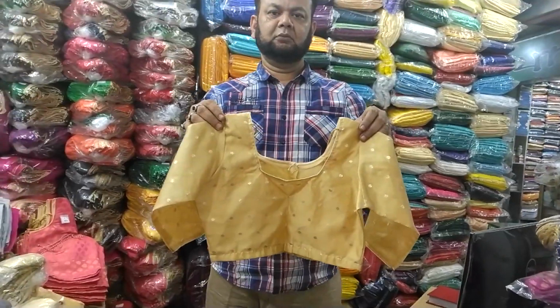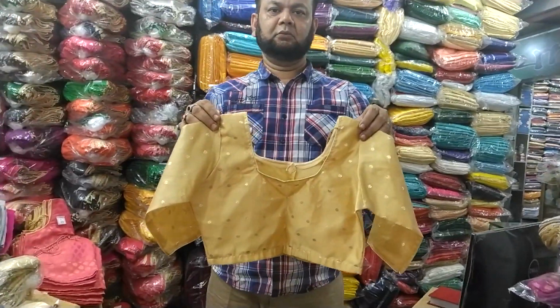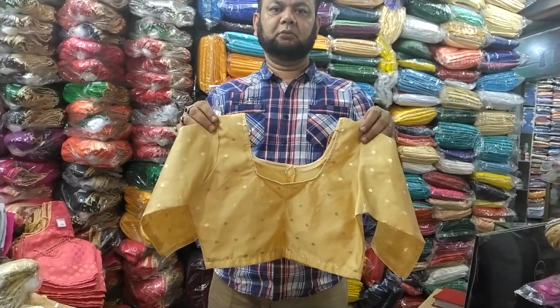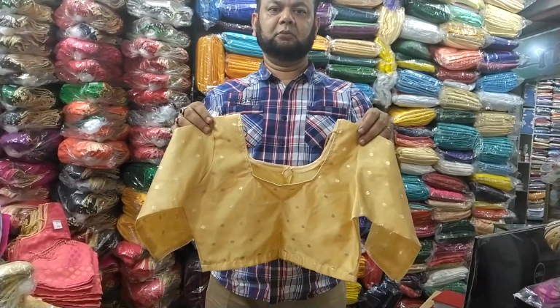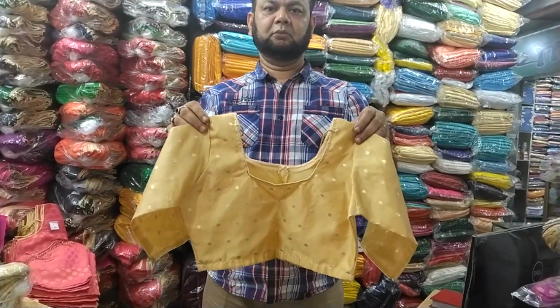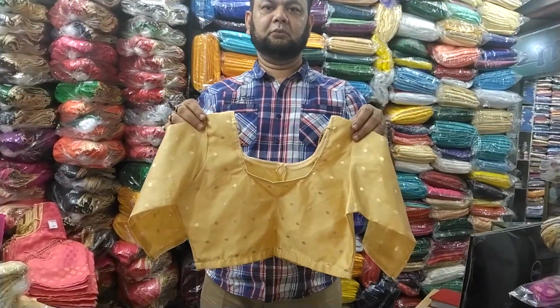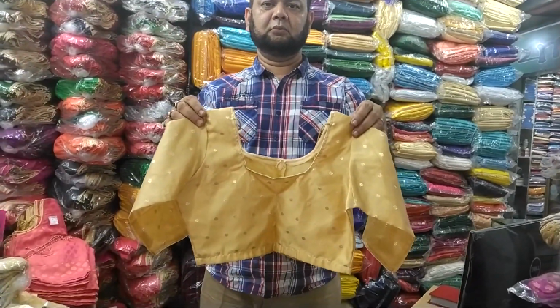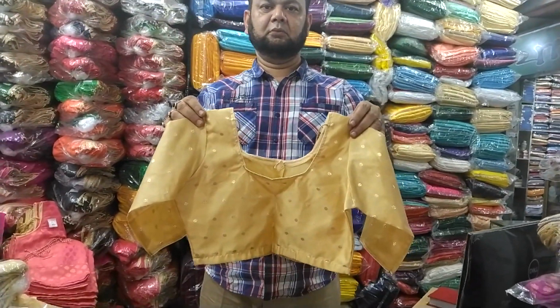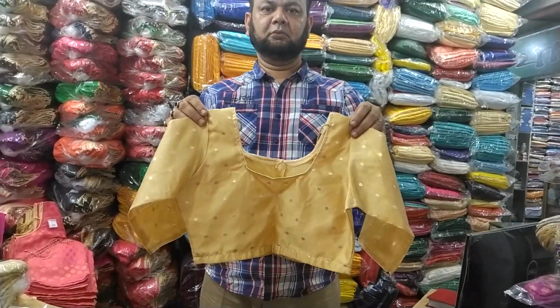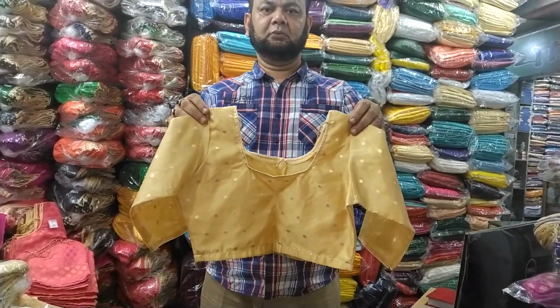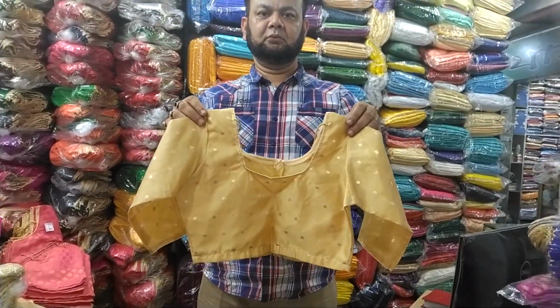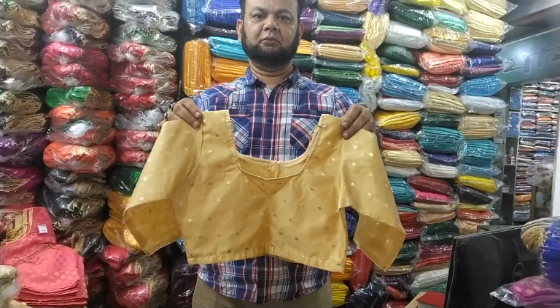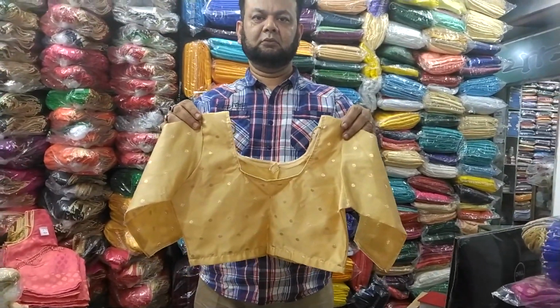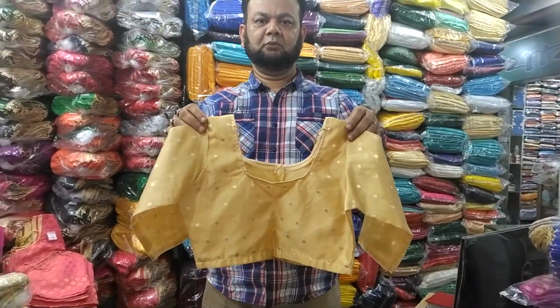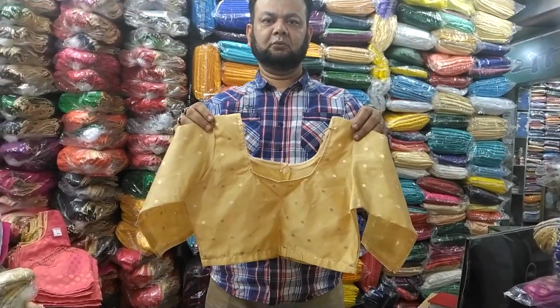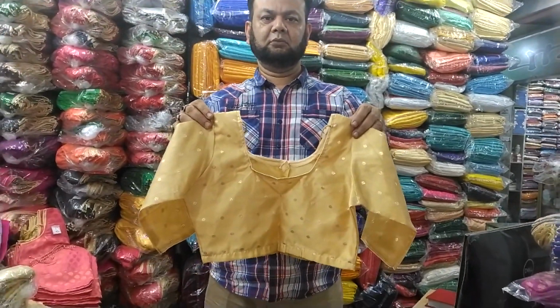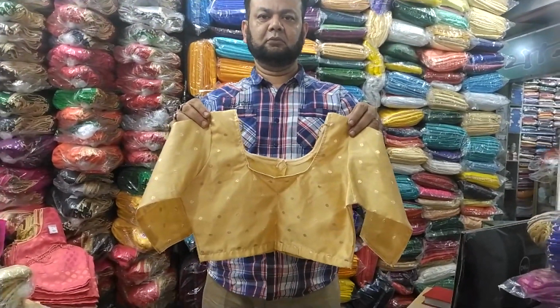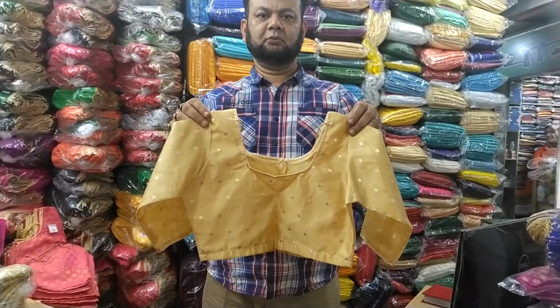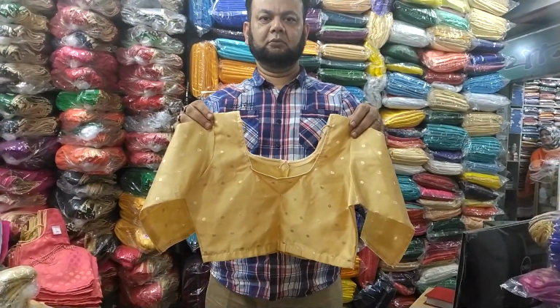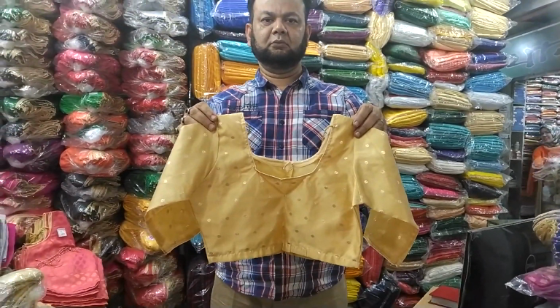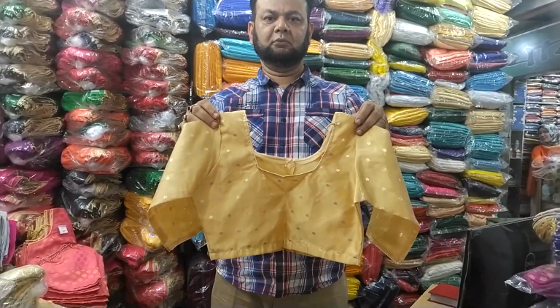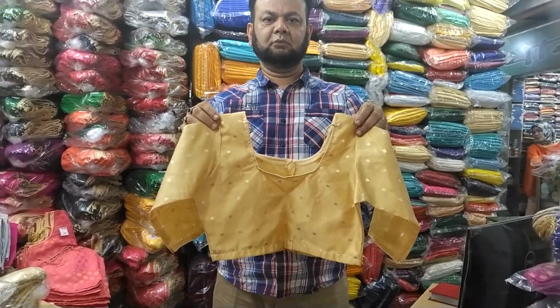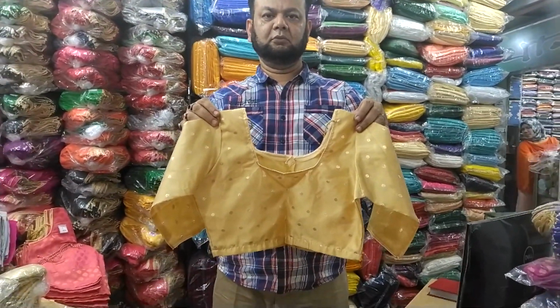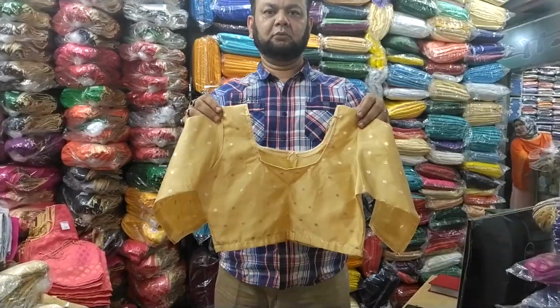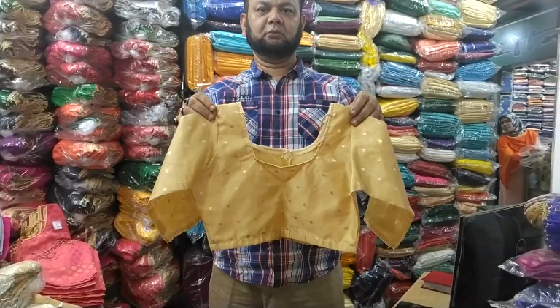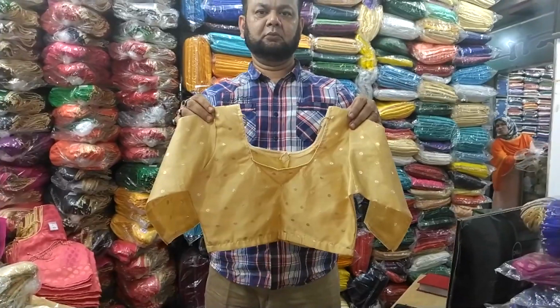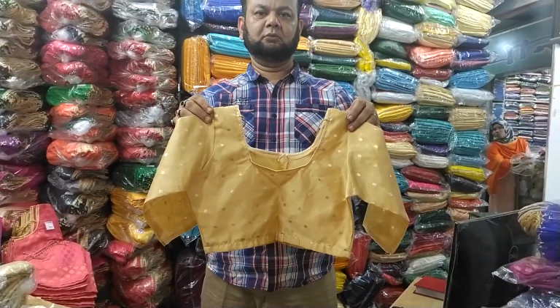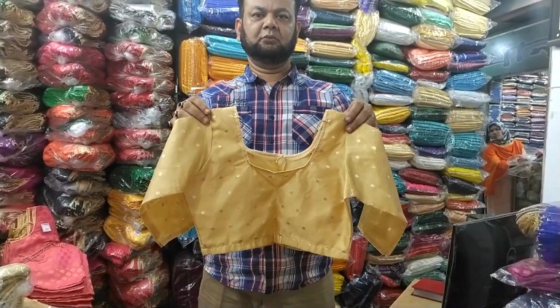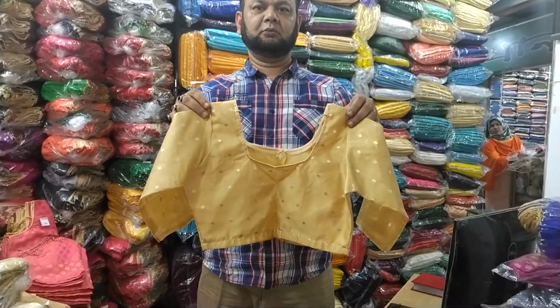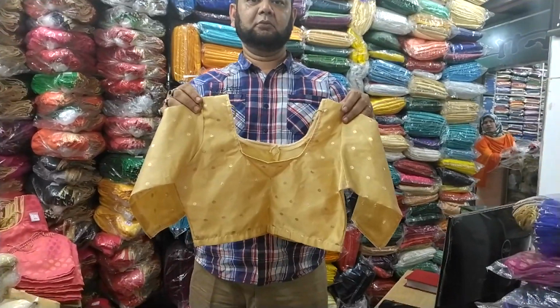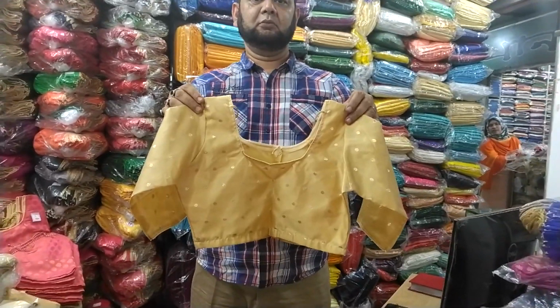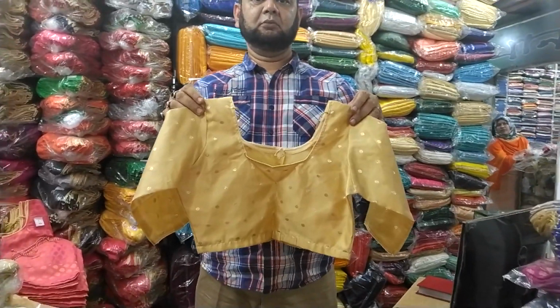Hello friends, Assalamualaikum. My friends, I have seen the Valentine's Day special ready-made blouse.